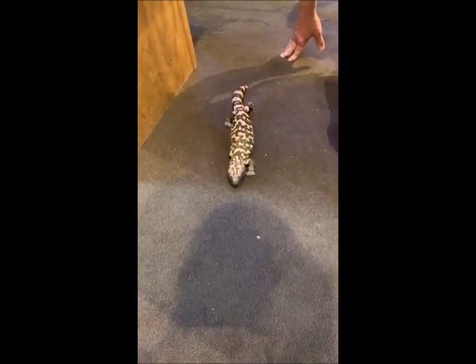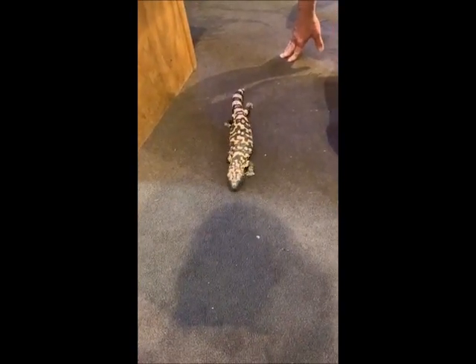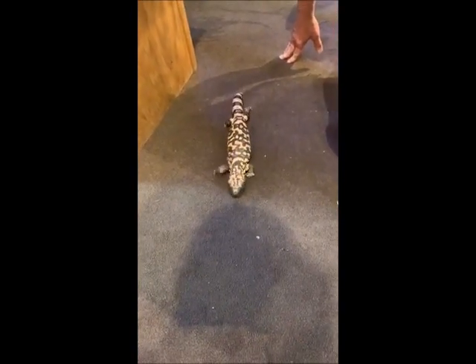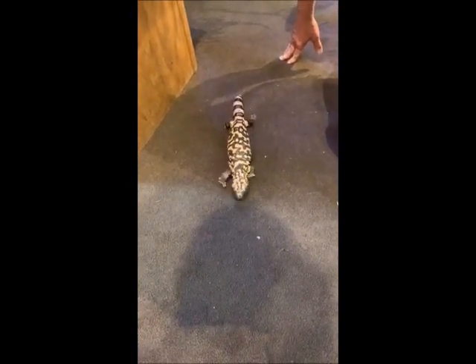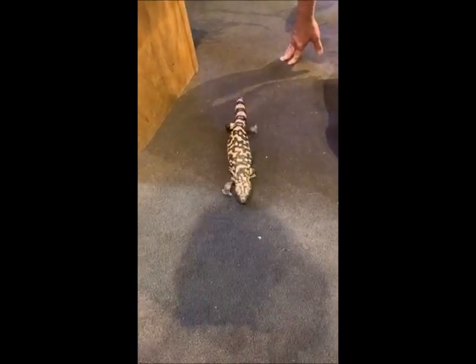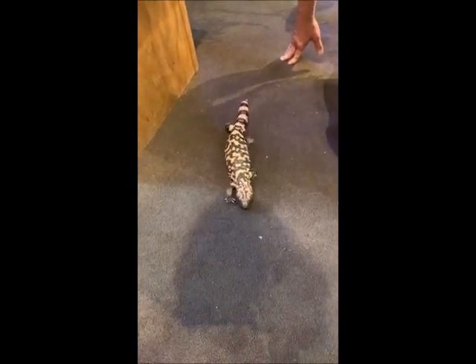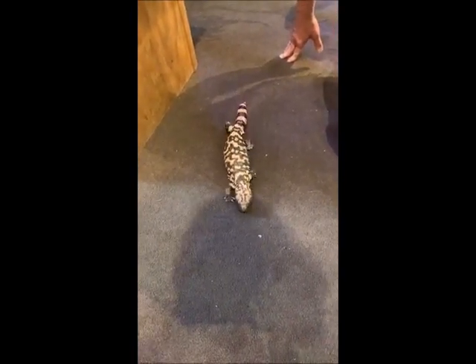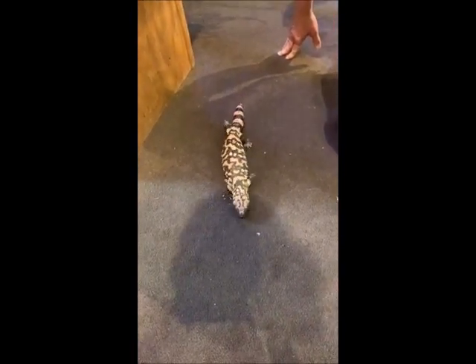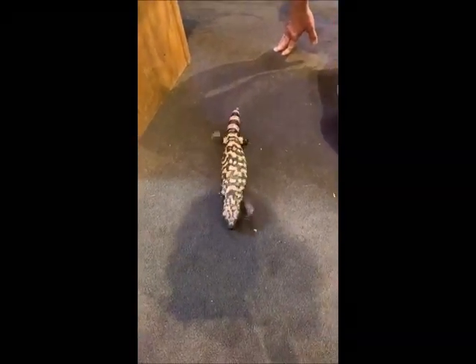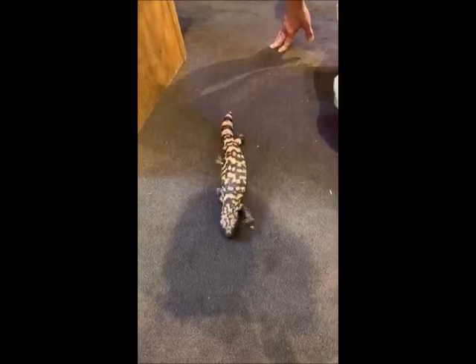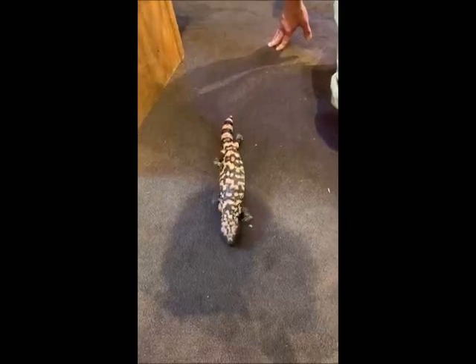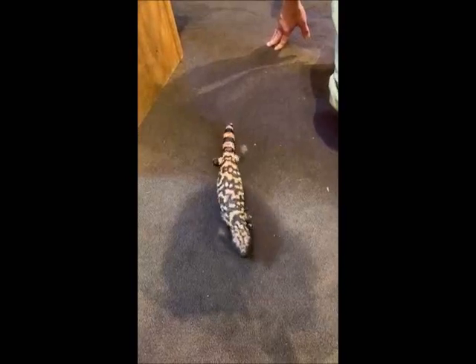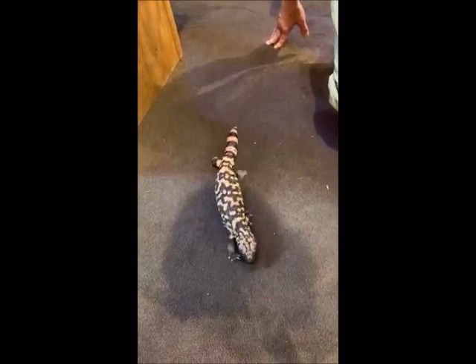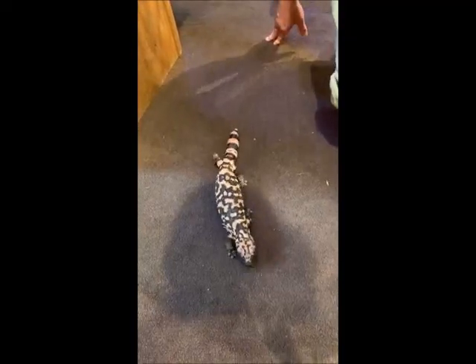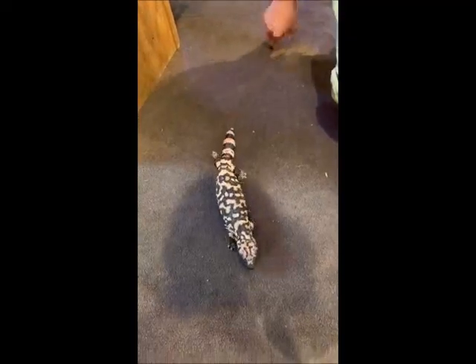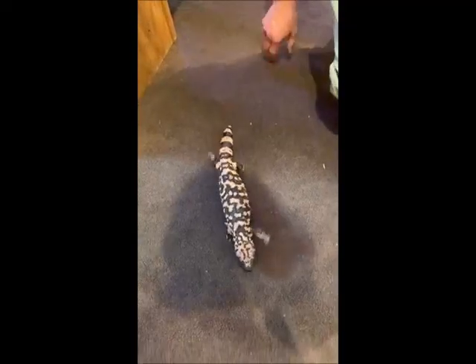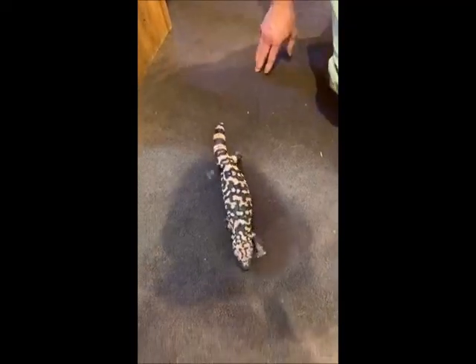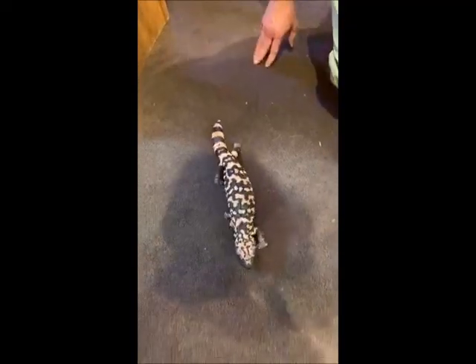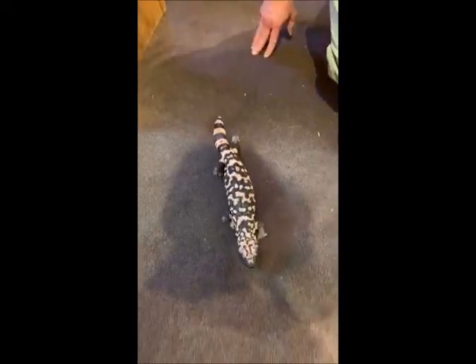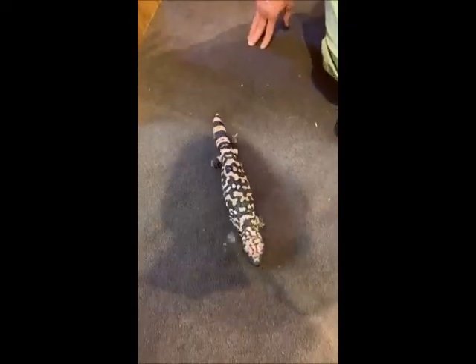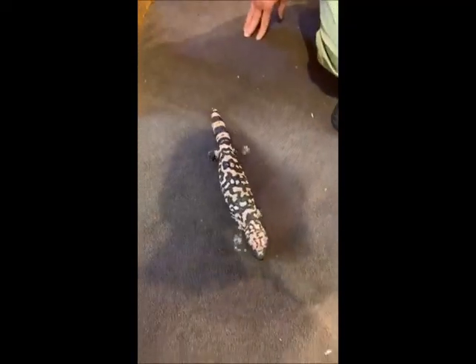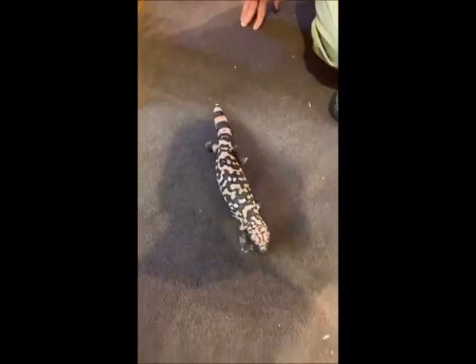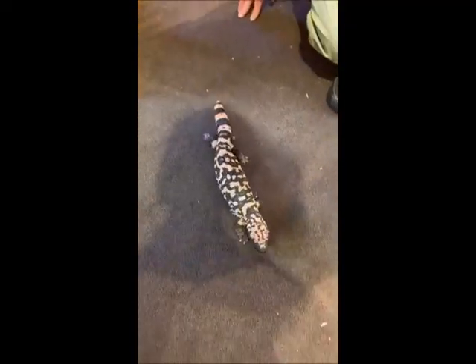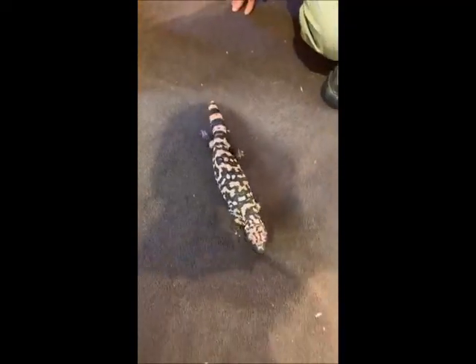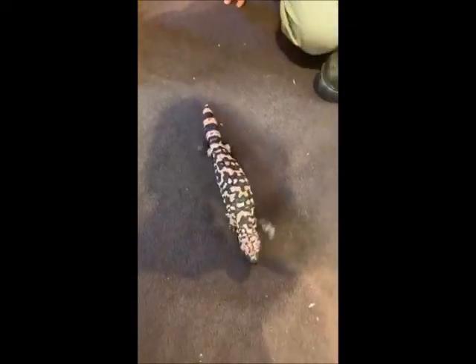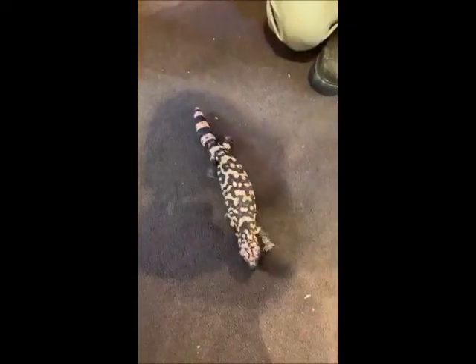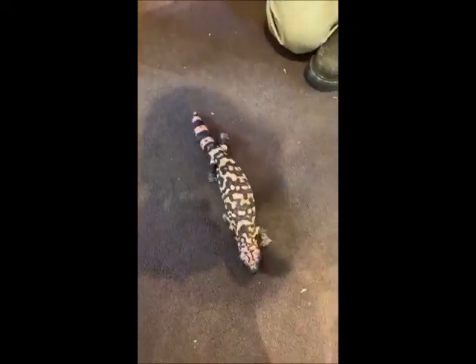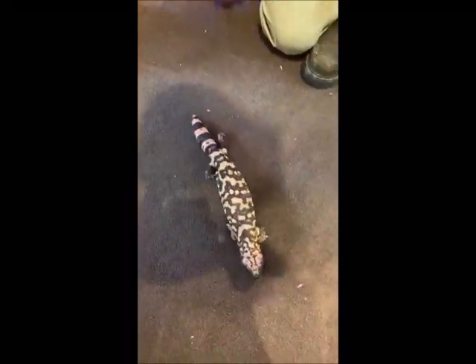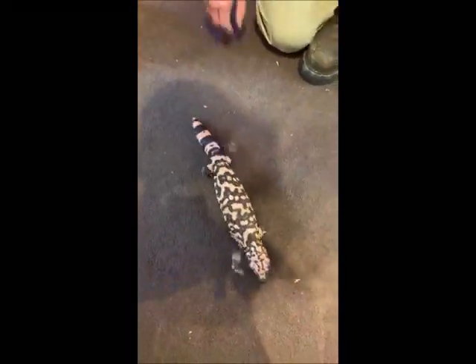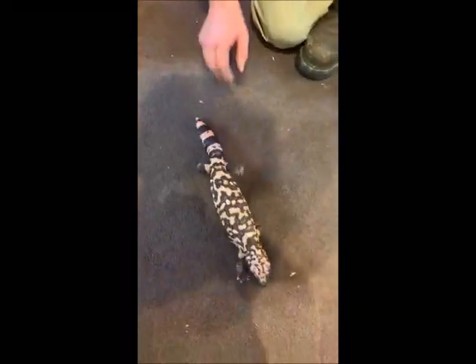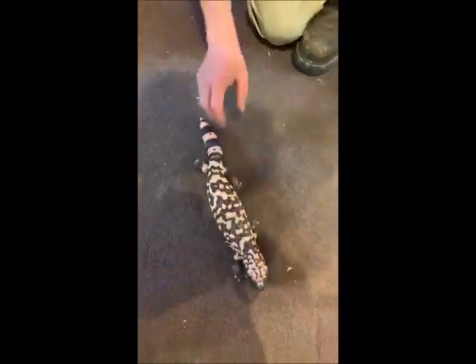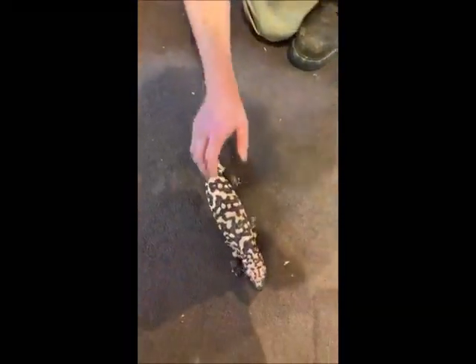We are very lucky to have them. I am always enthralled with reptiles.